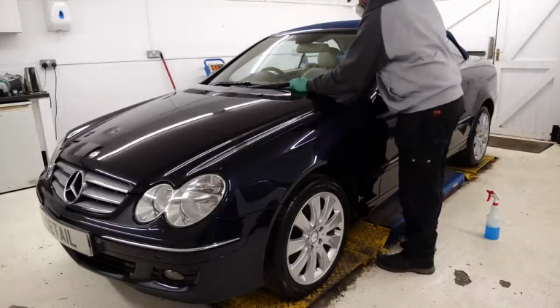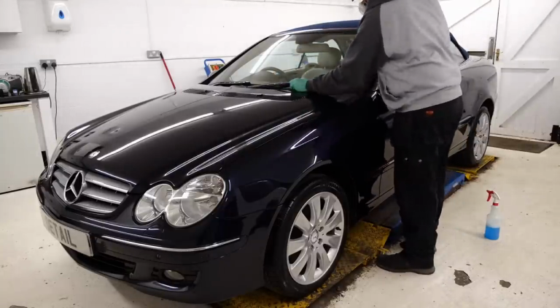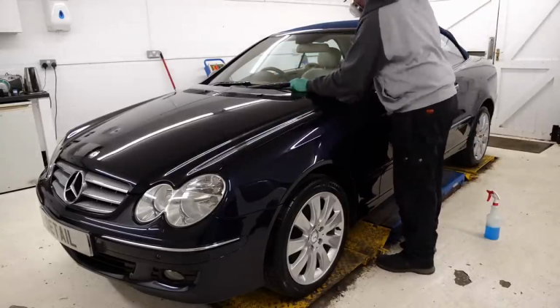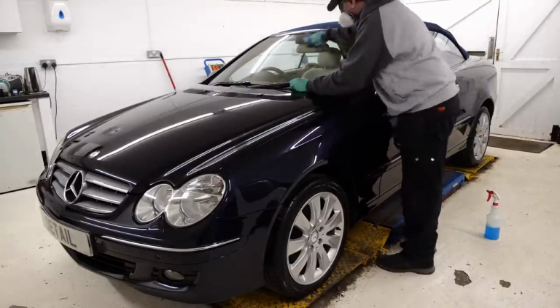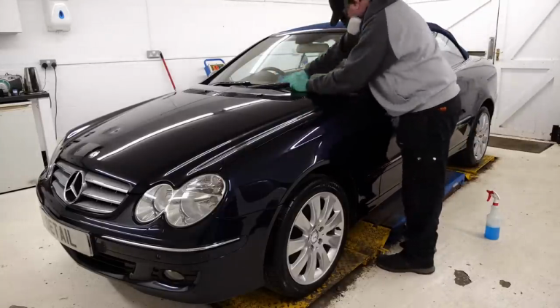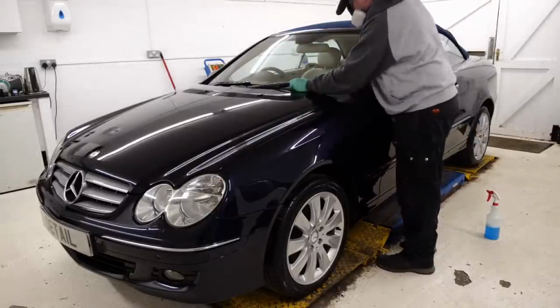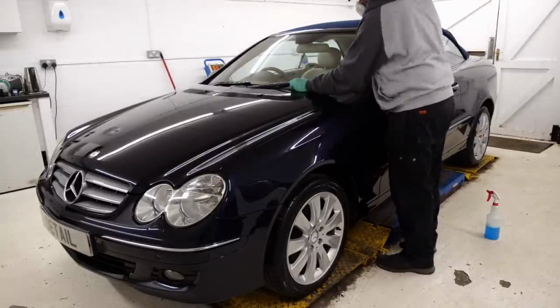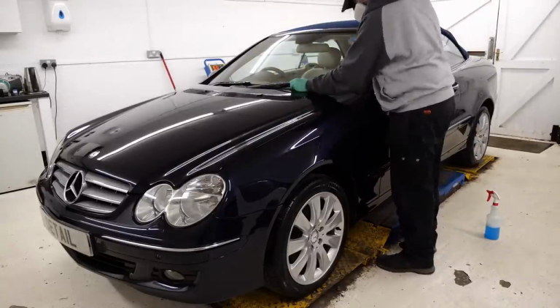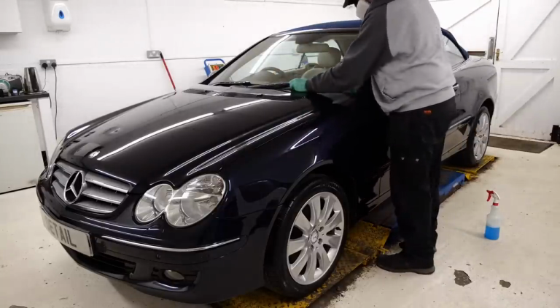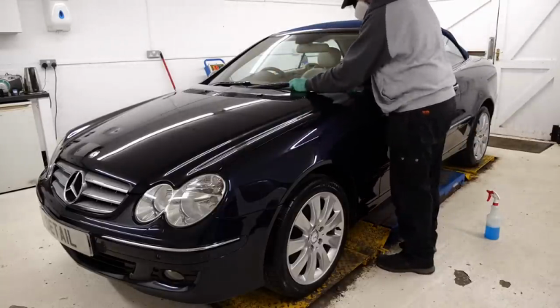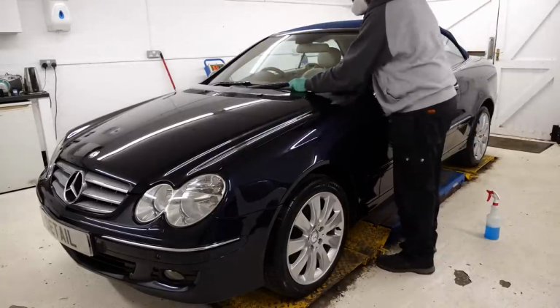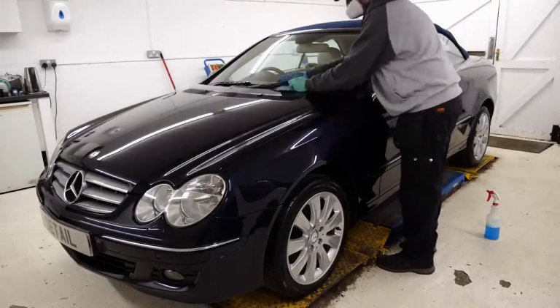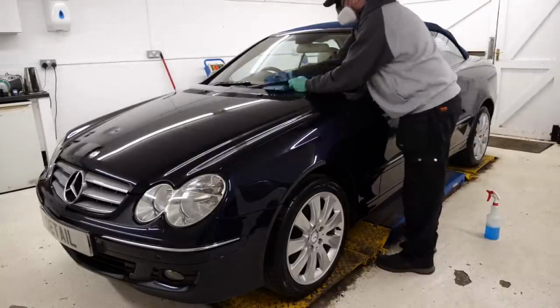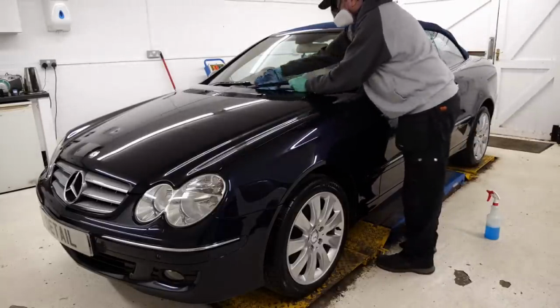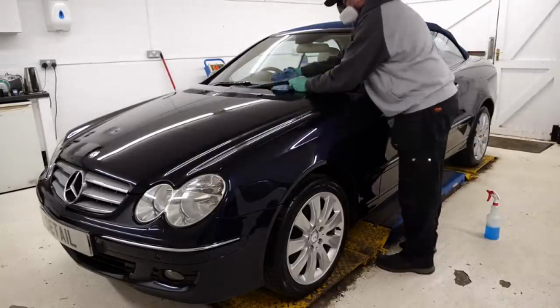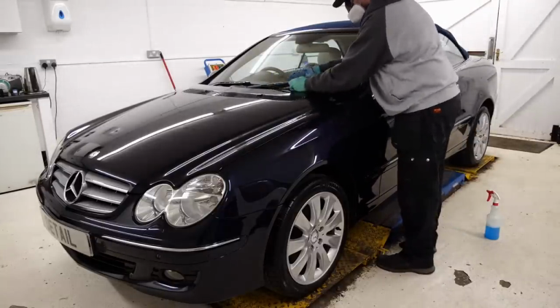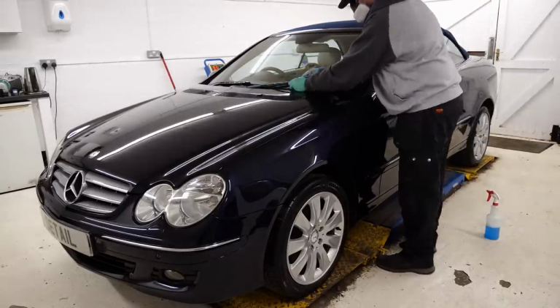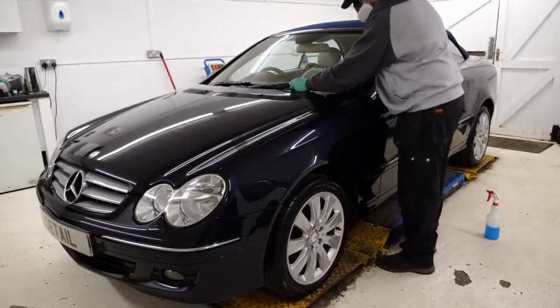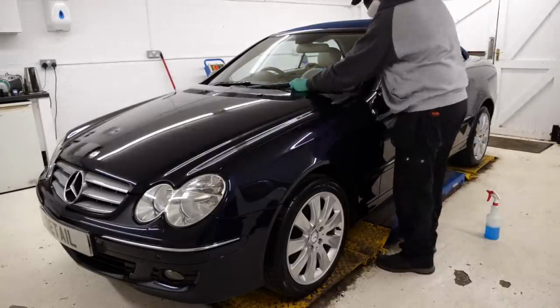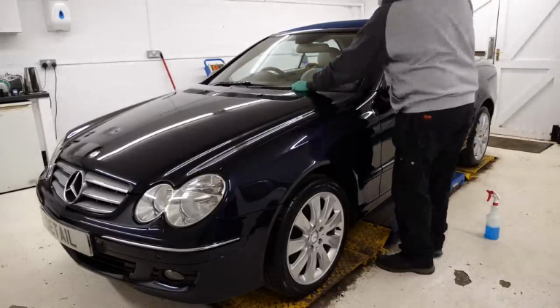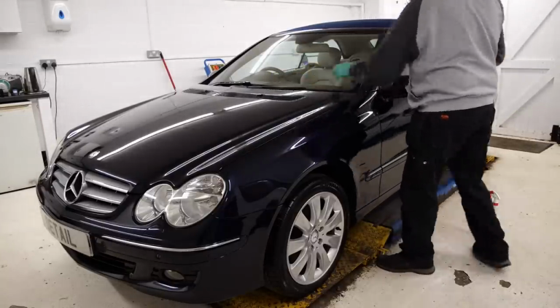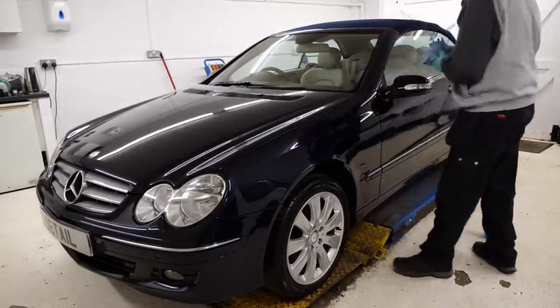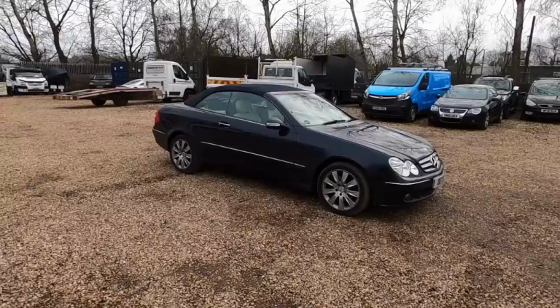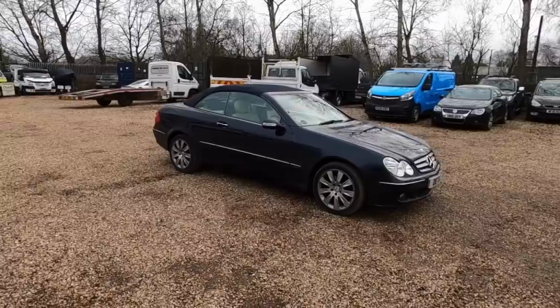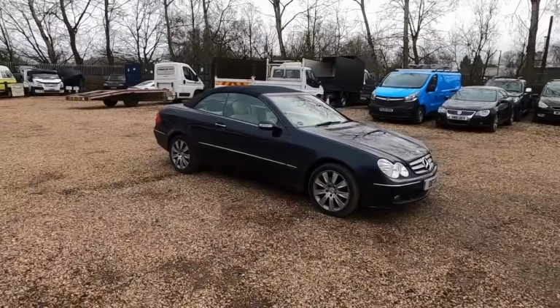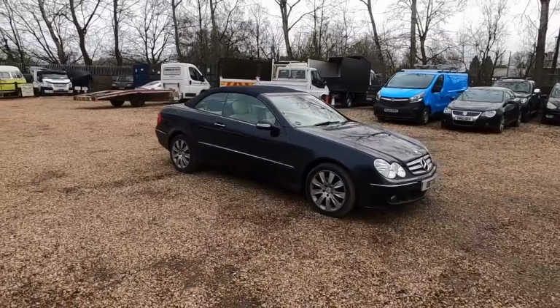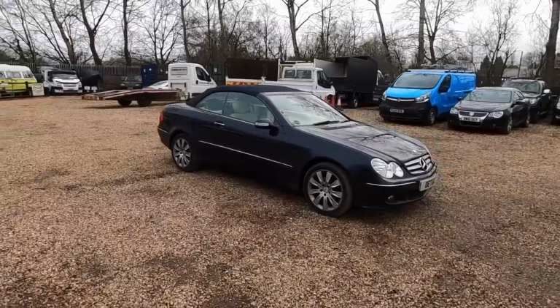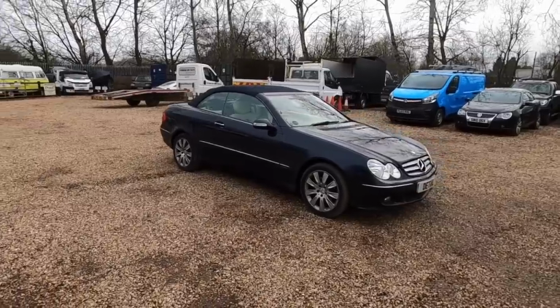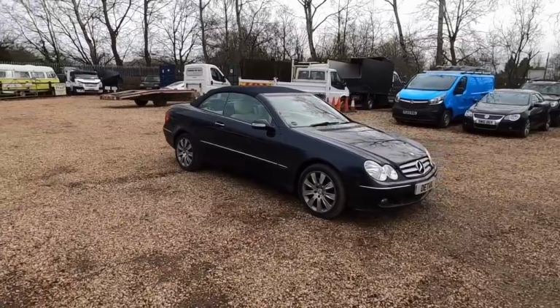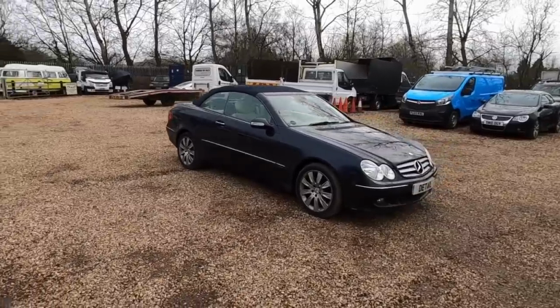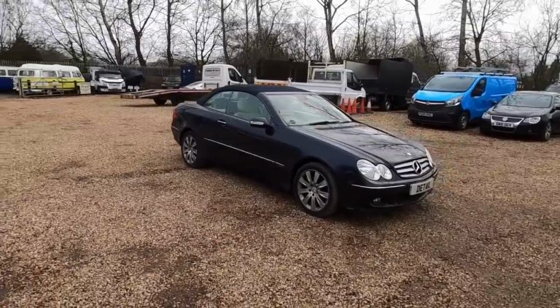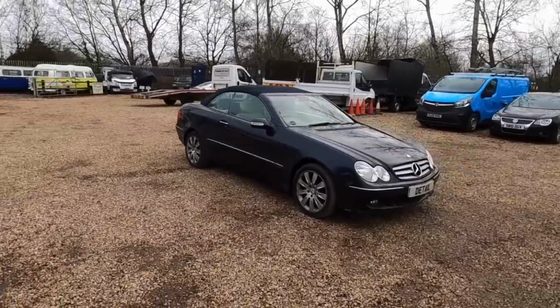With the glass complete, we're done. We'll take the vehicle outside and do a little bit of before and after.